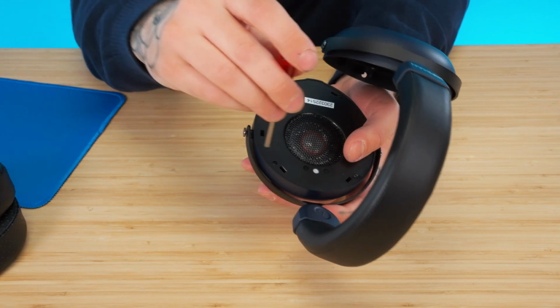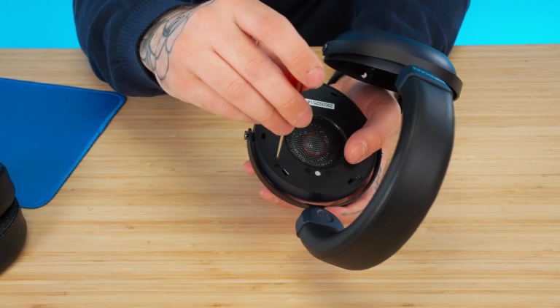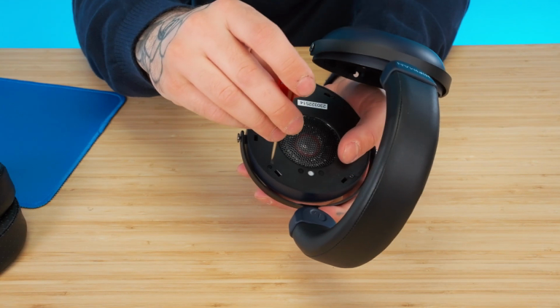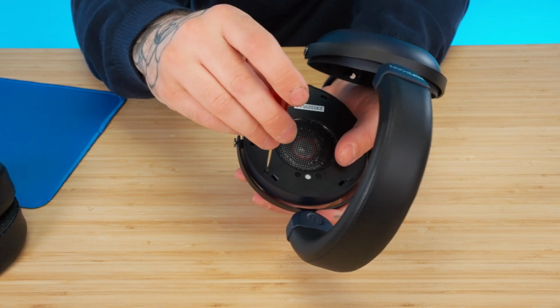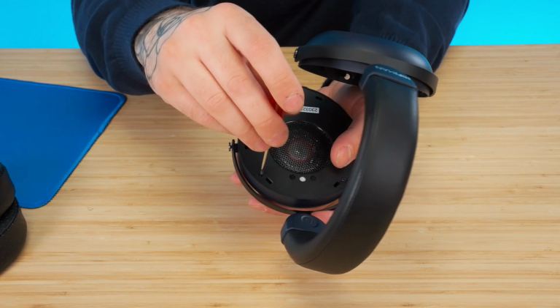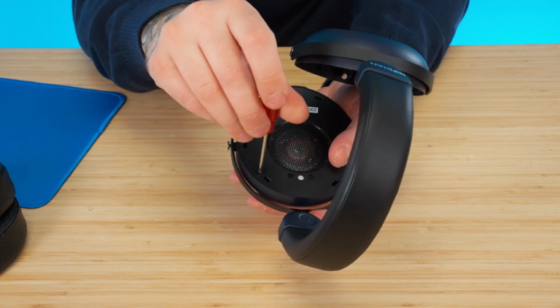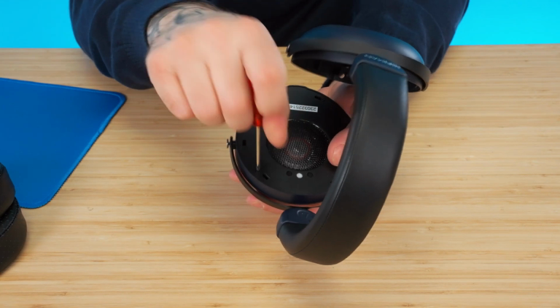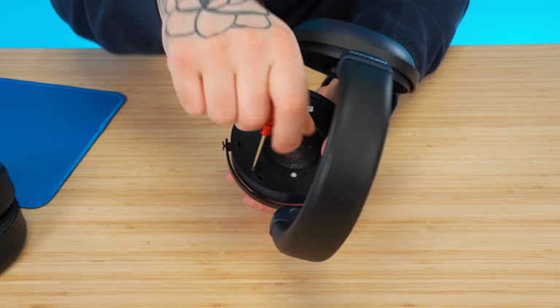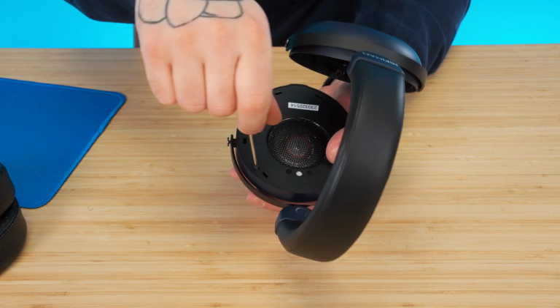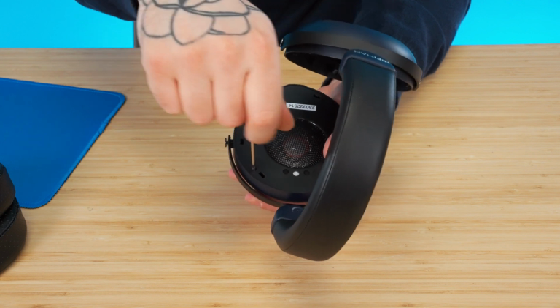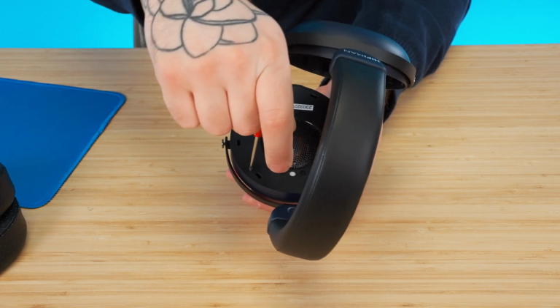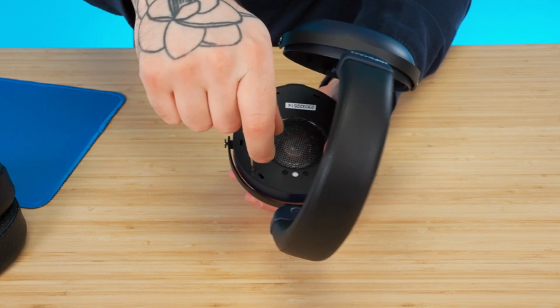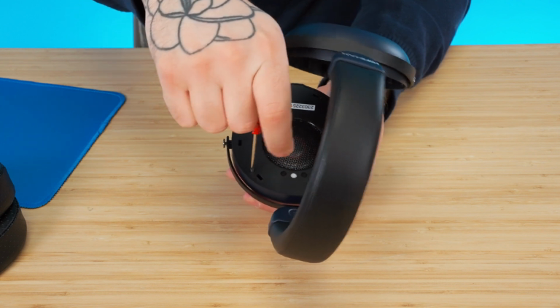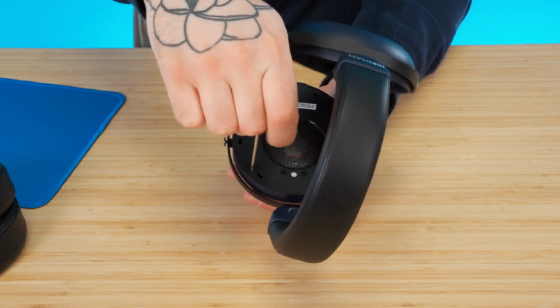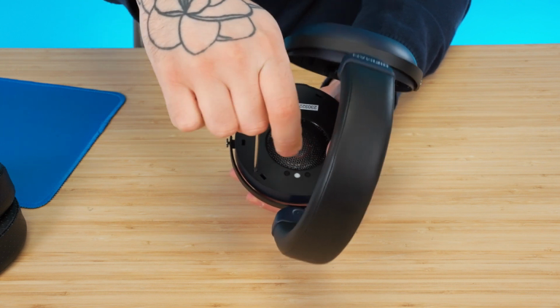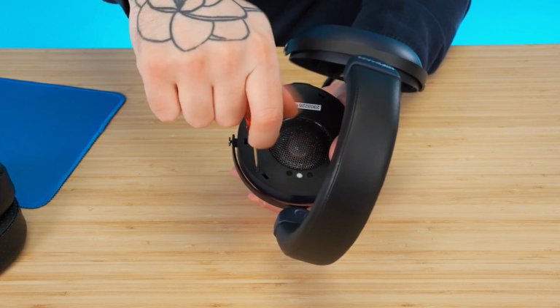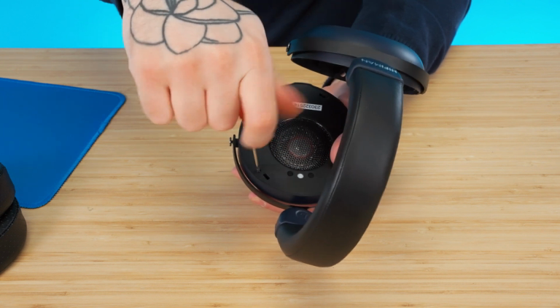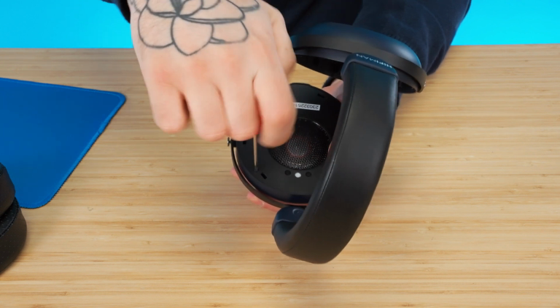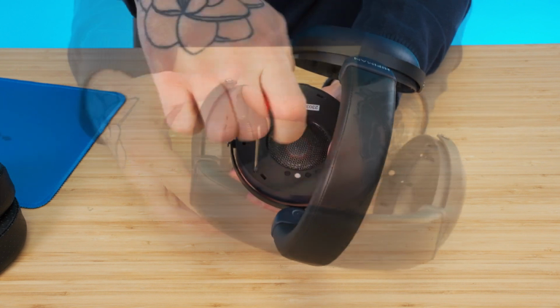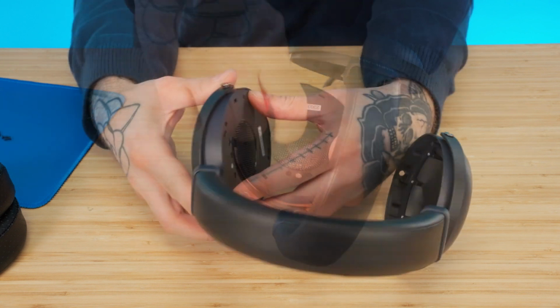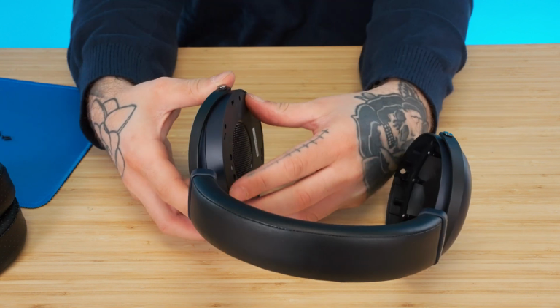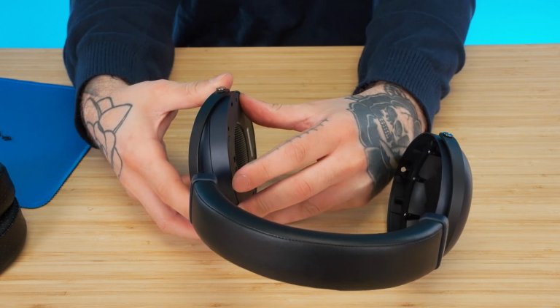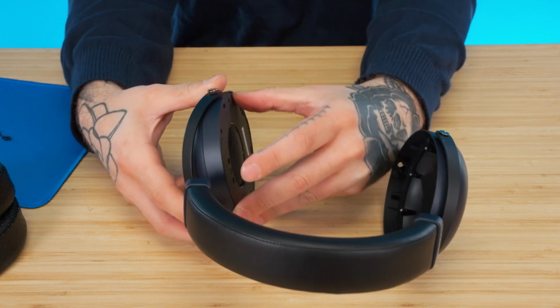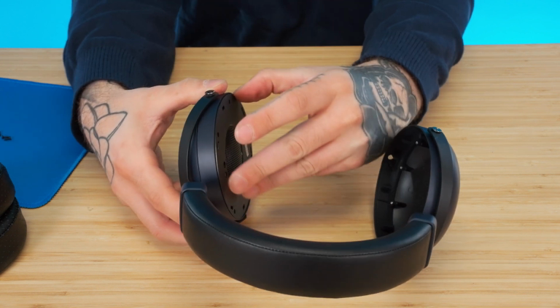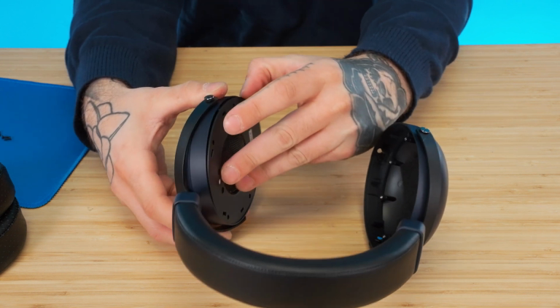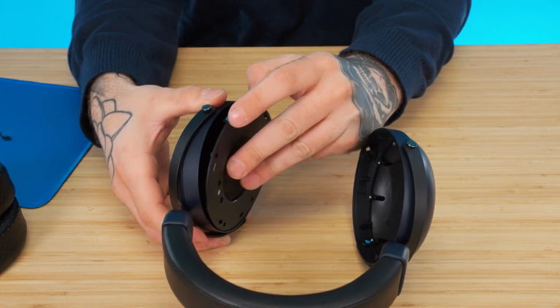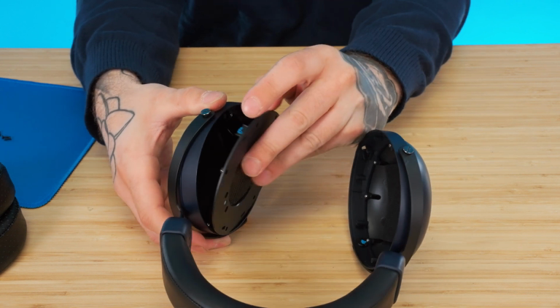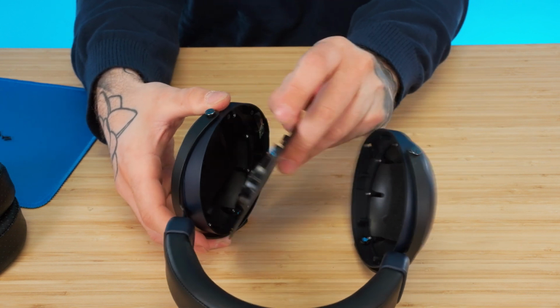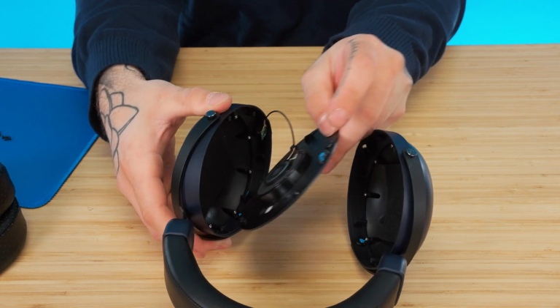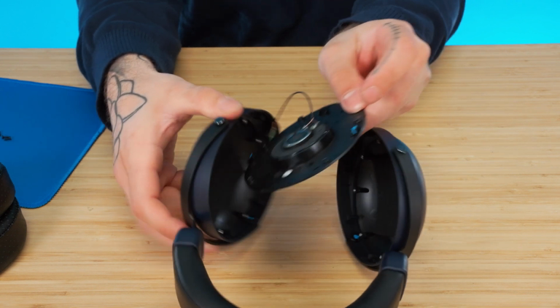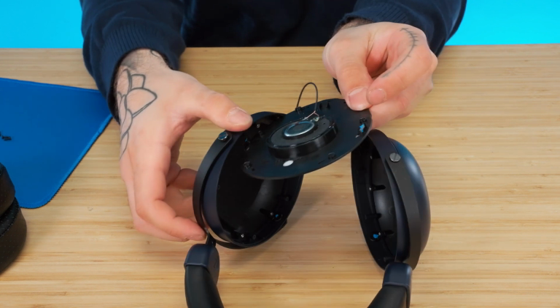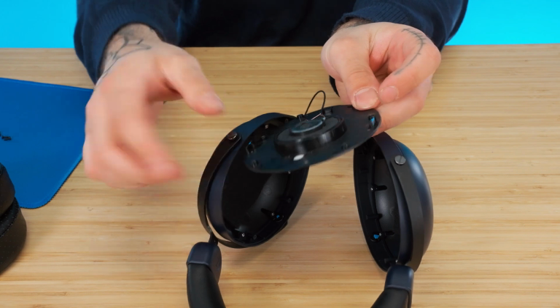Once again, there are six screws to unscrew, and we put them on the mousepad so we don't lose them. I've removed all six screws, and I'll just pop it out once more.